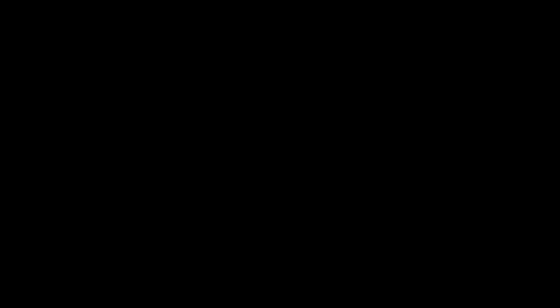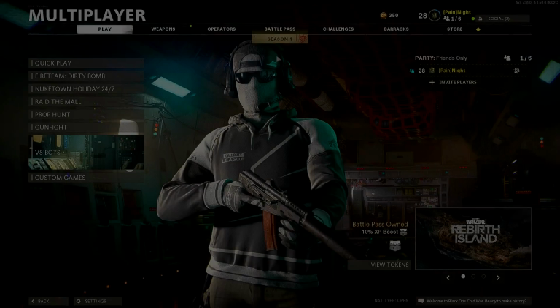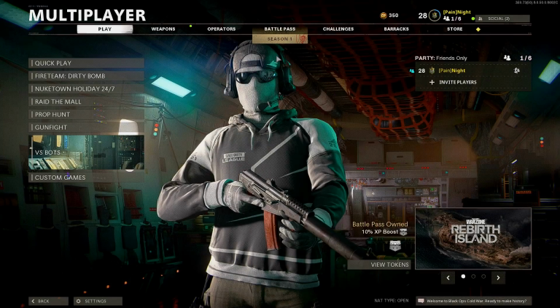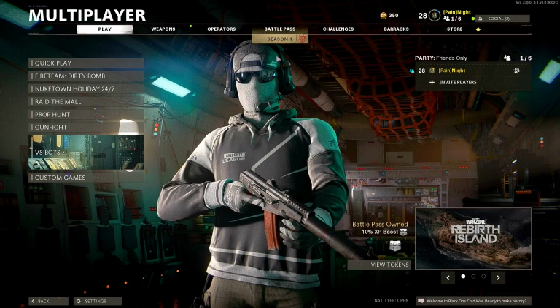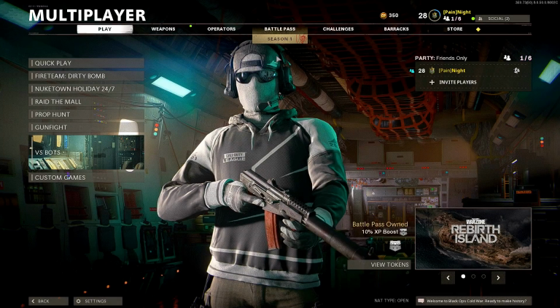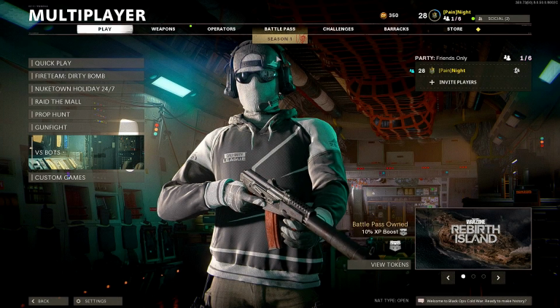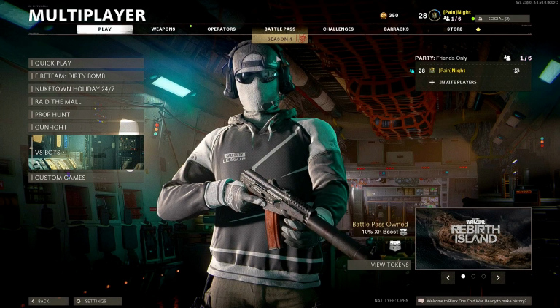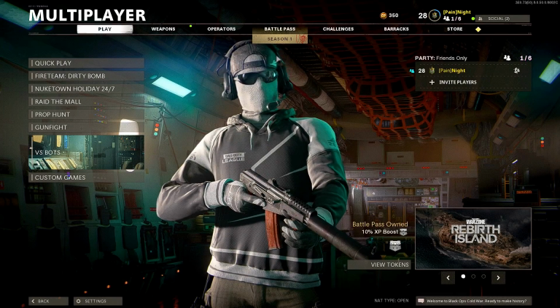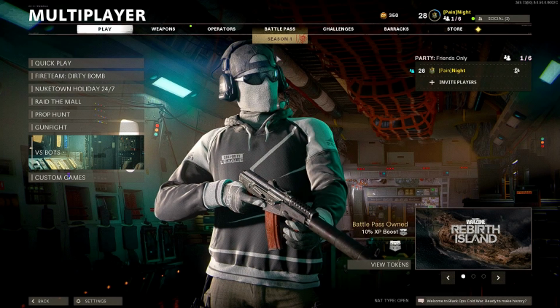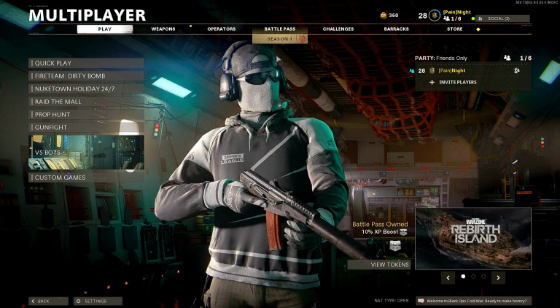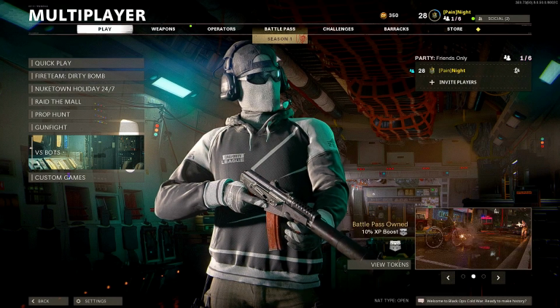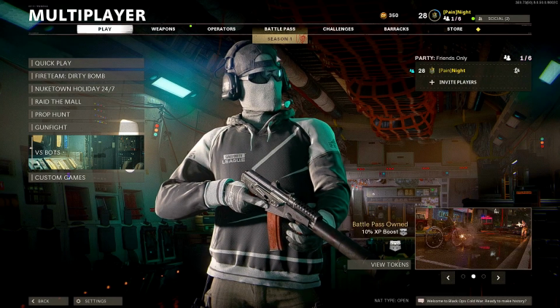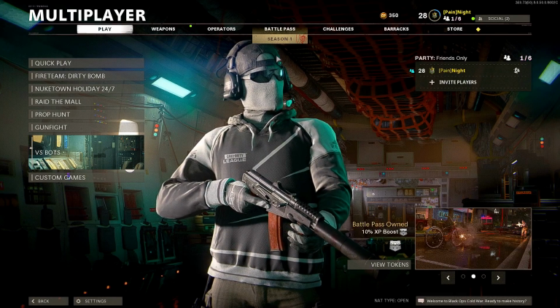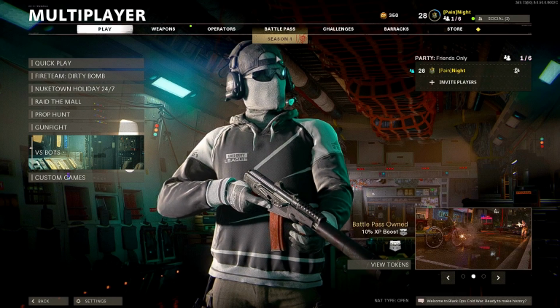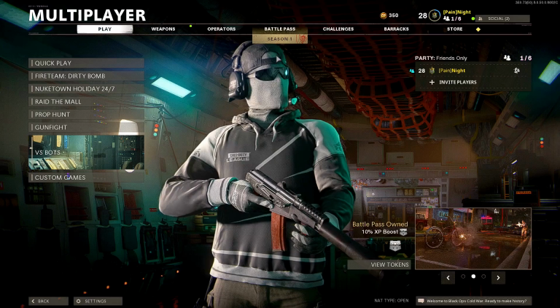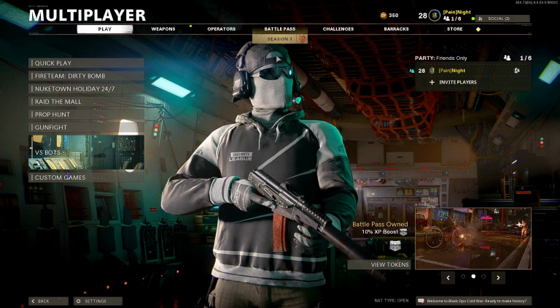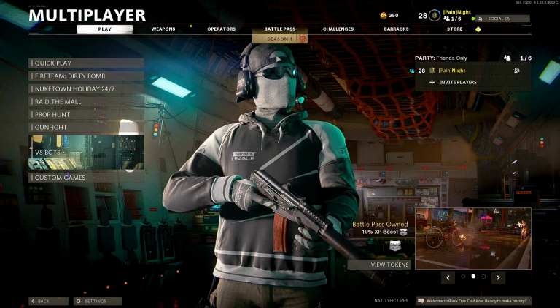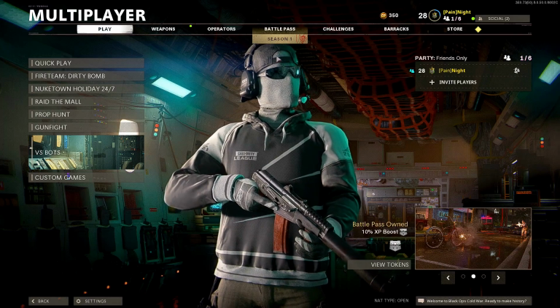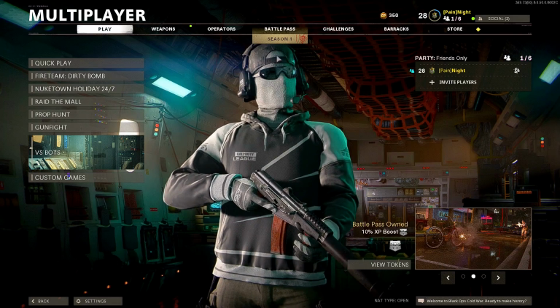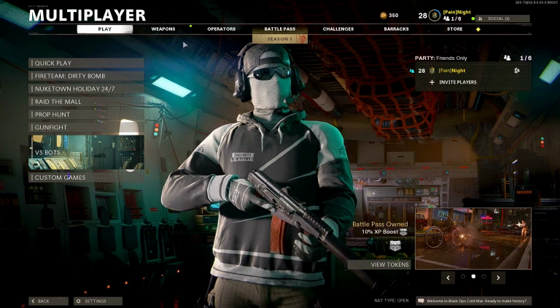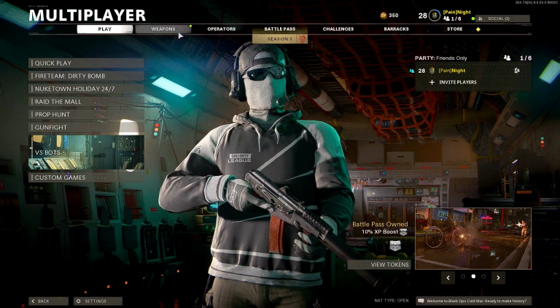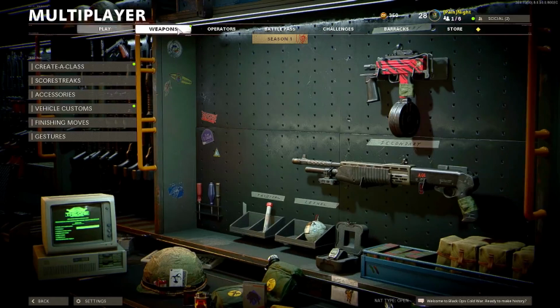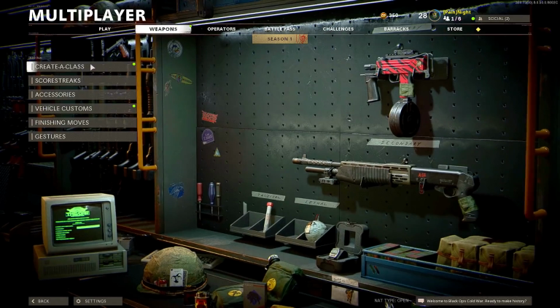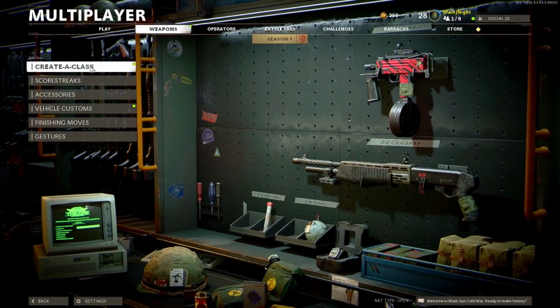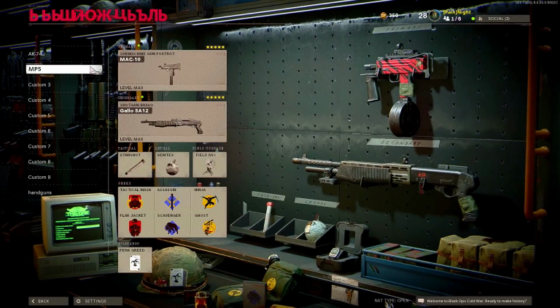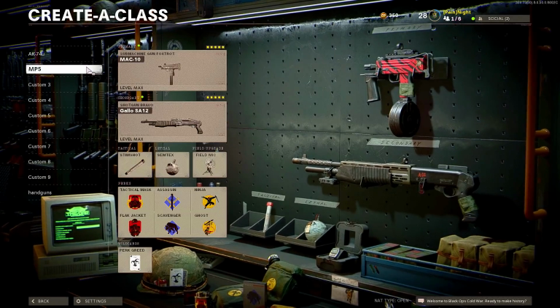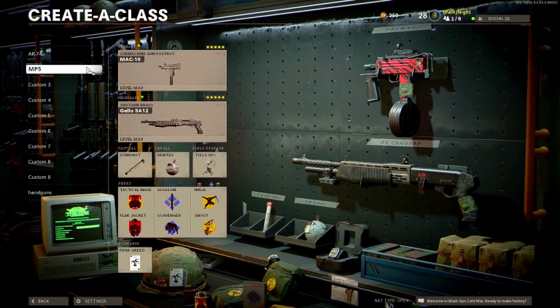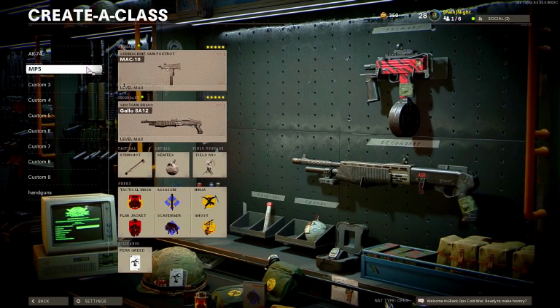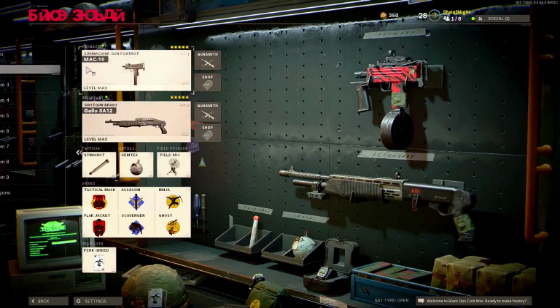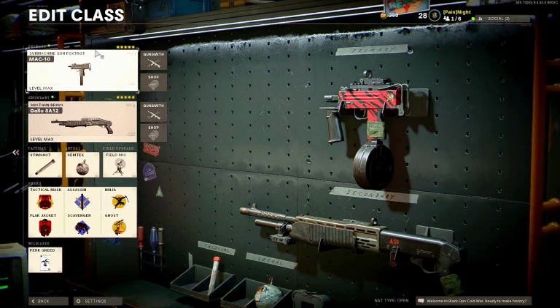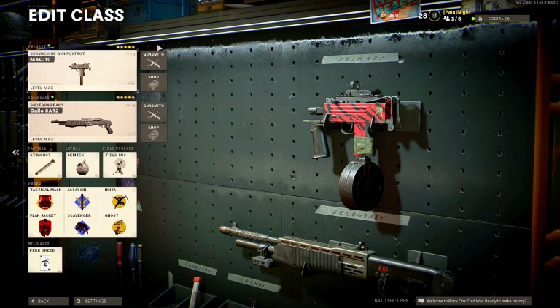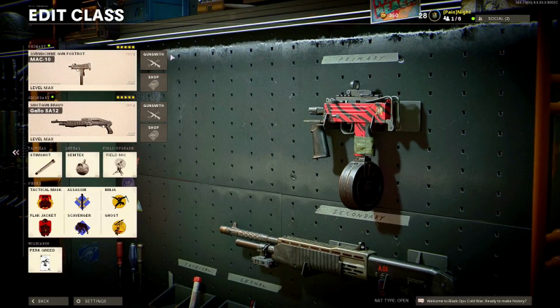What's going on guys, it's Night of Day, and hopefully you have a fantastic day like always. In today's video I got the best loadout for the MAC-10.